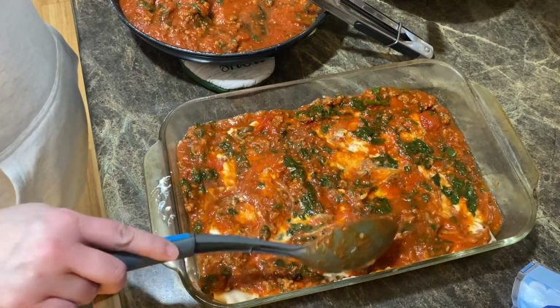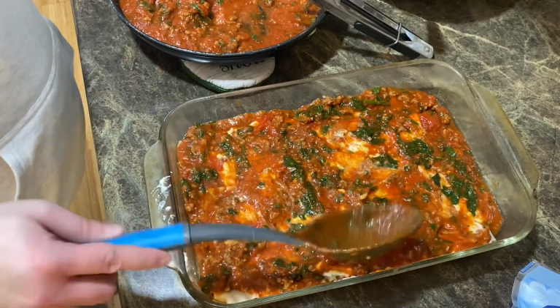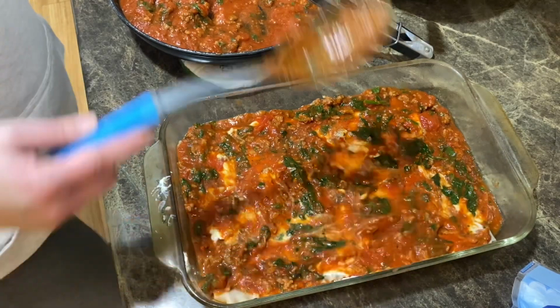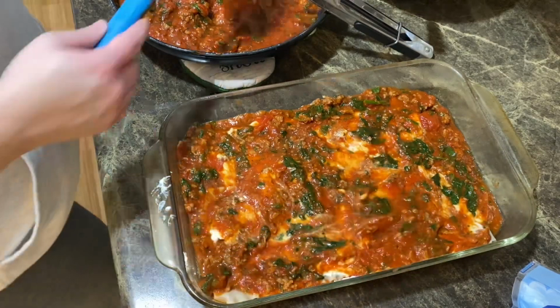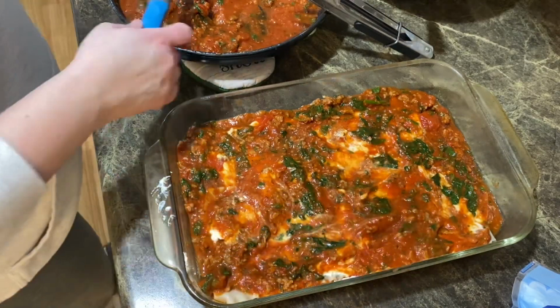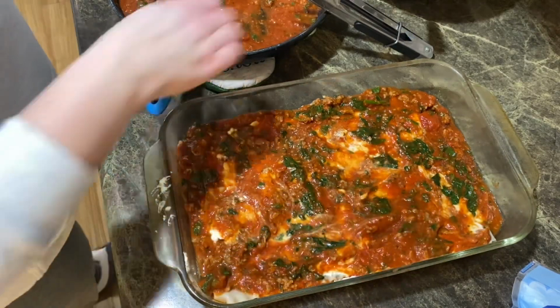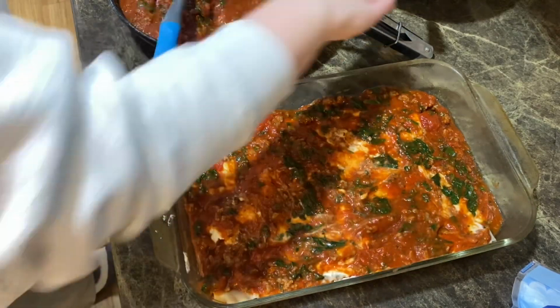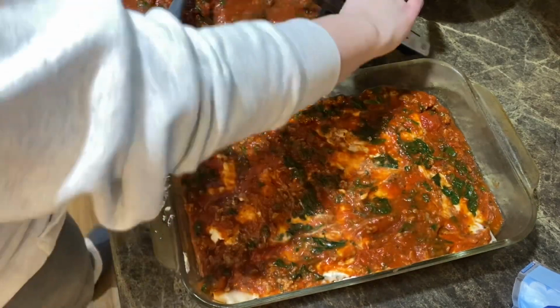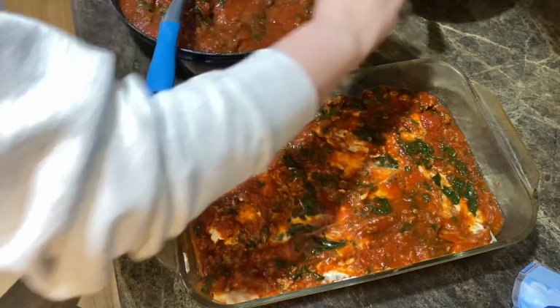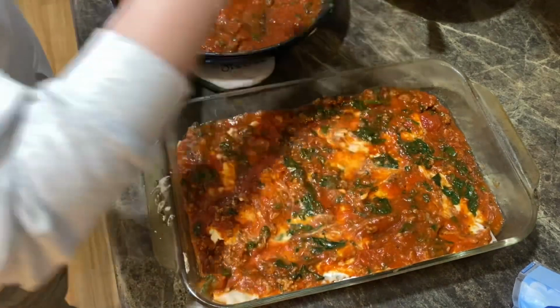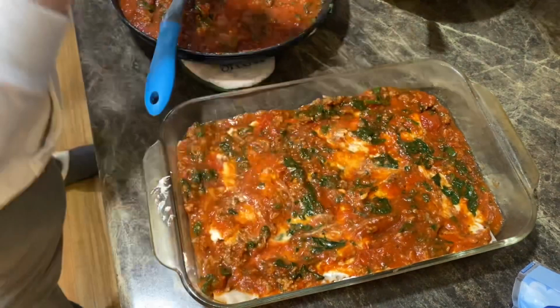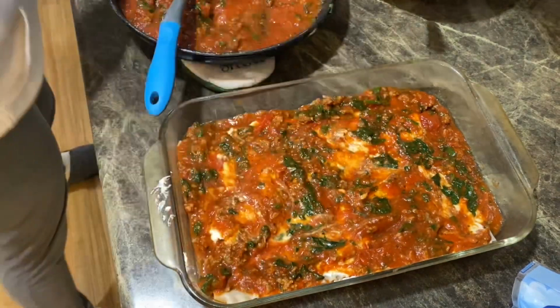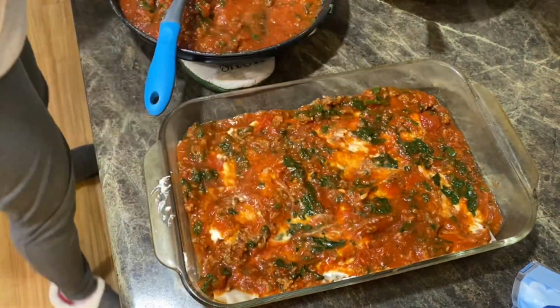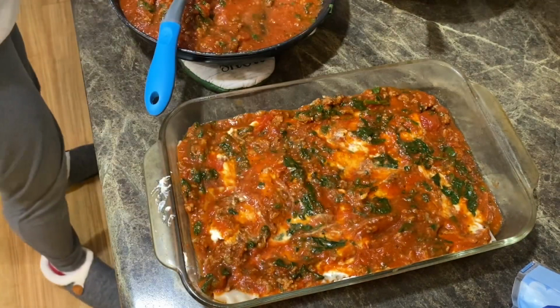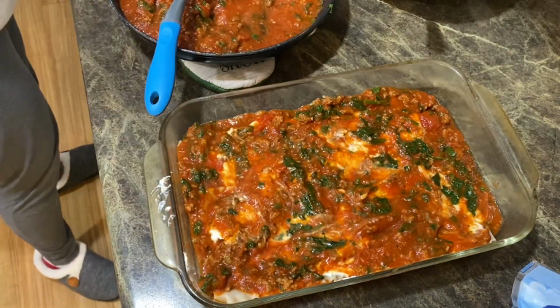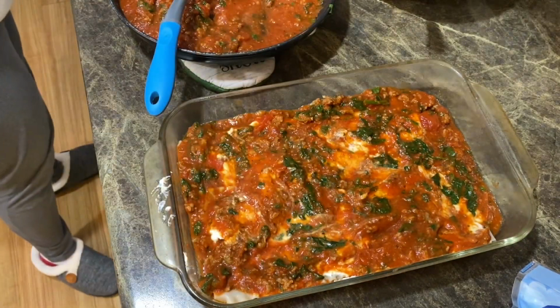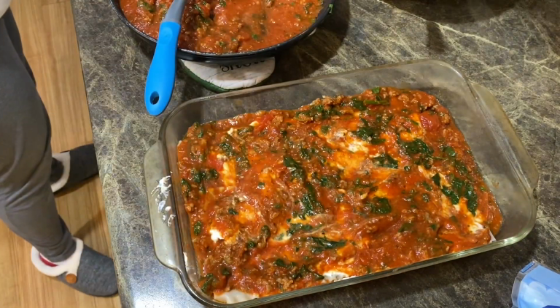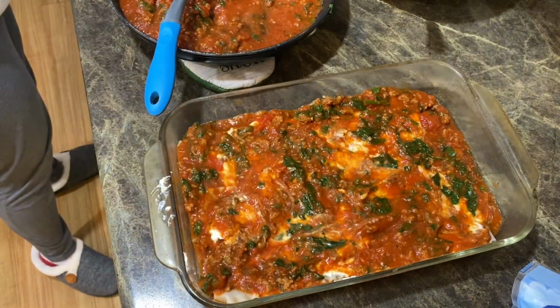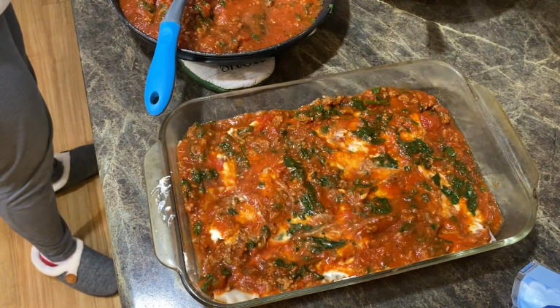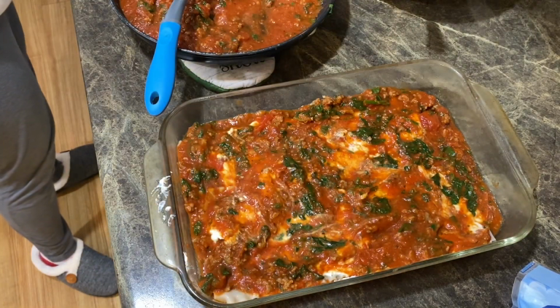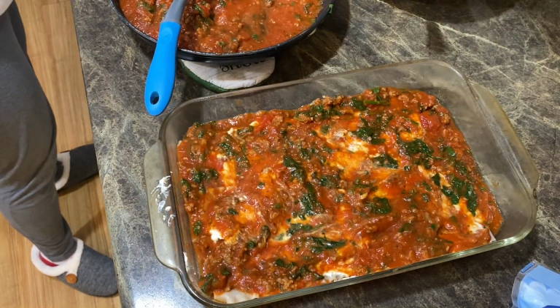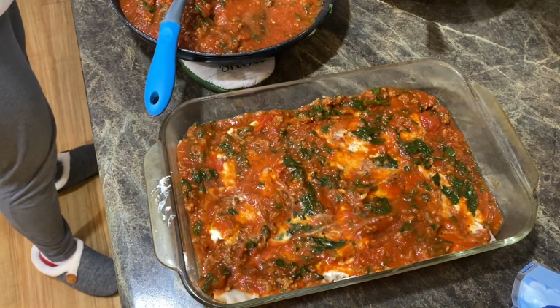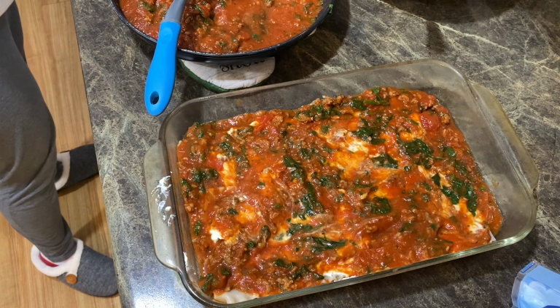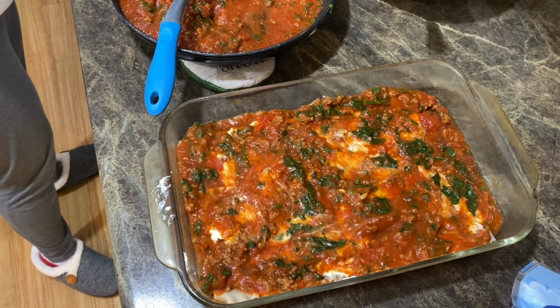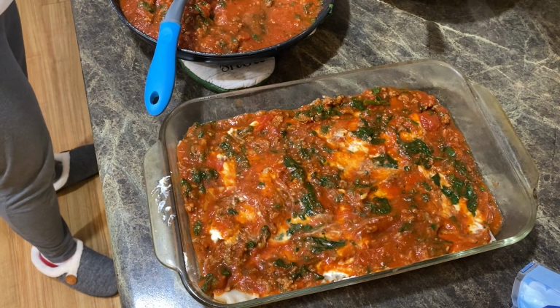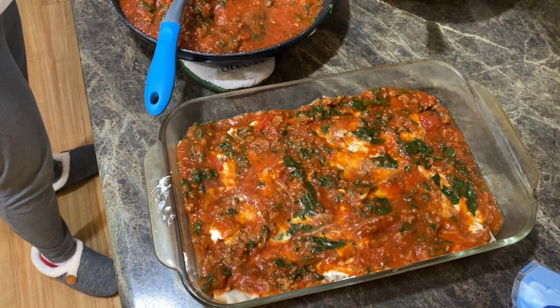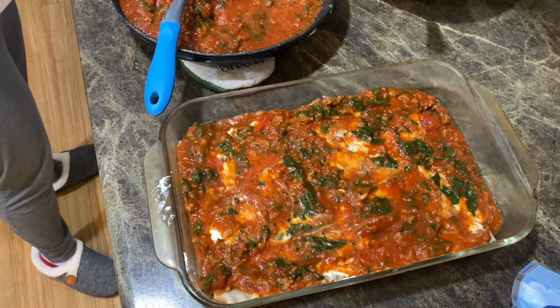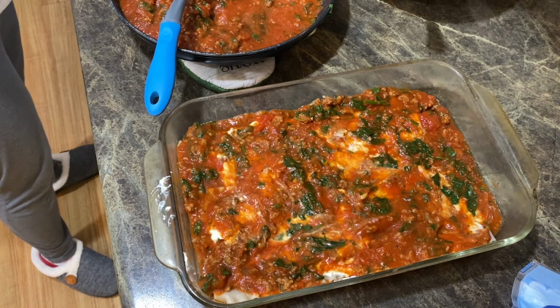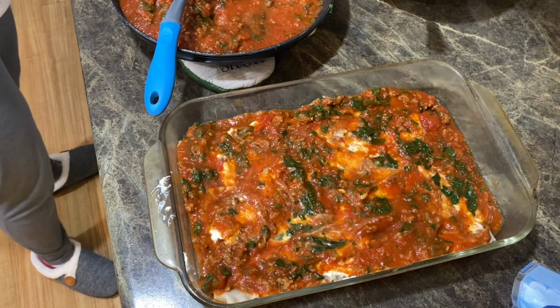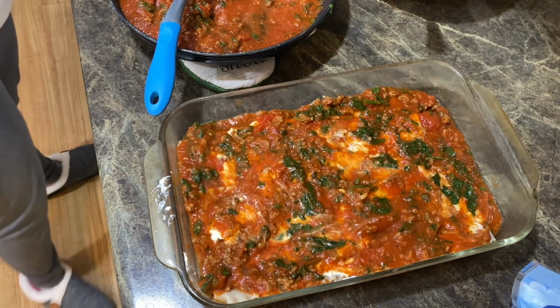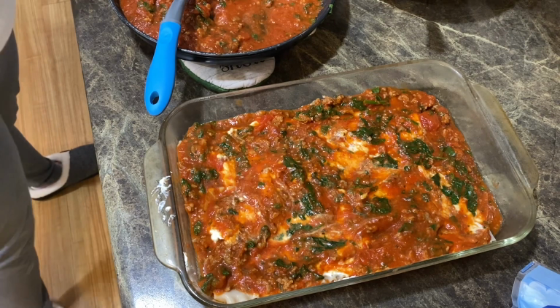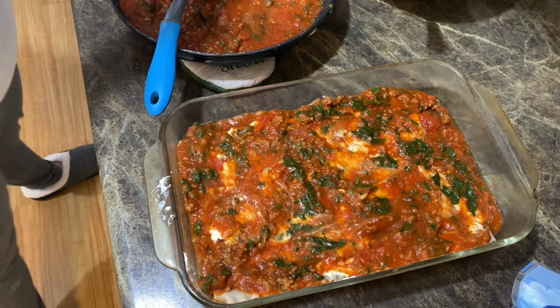Now I'm going to add another layer of noodles - let me pick up the pieces.